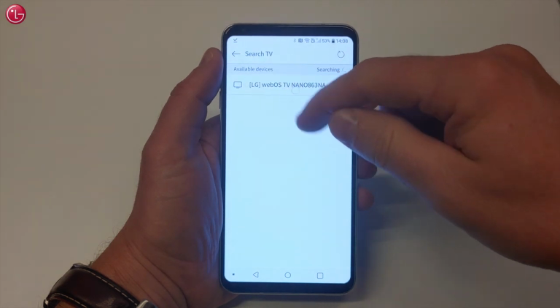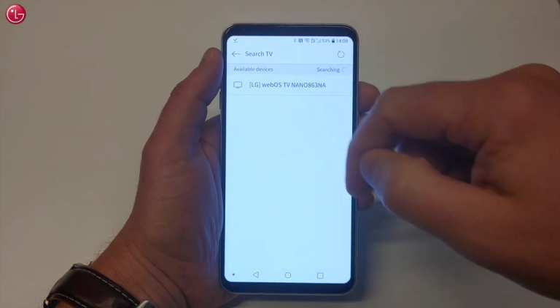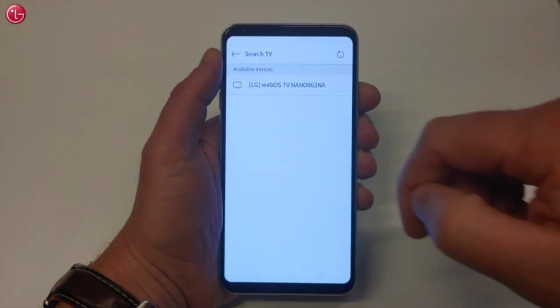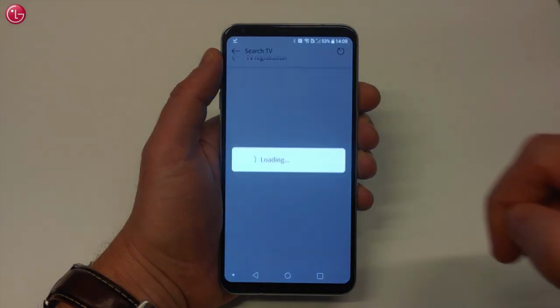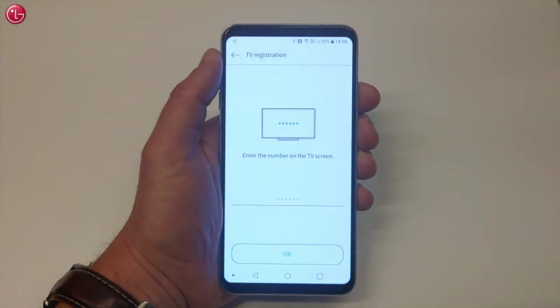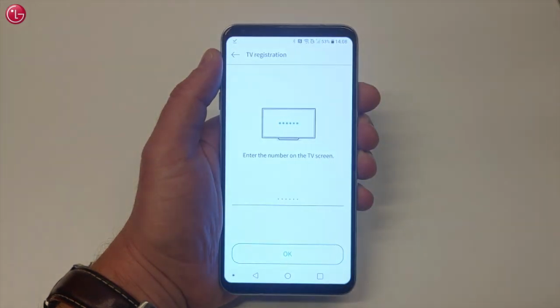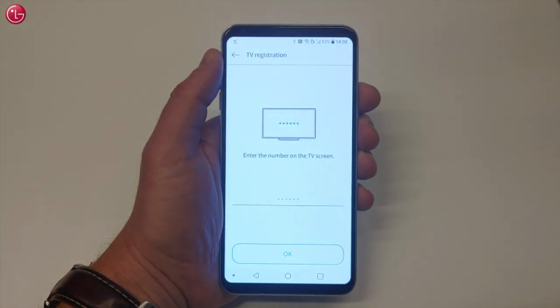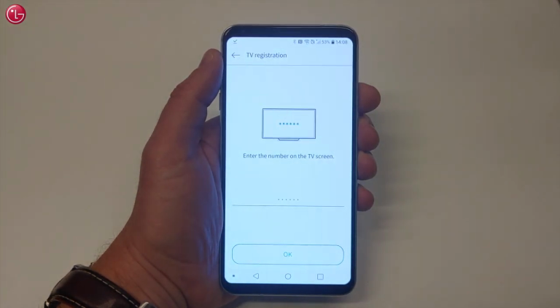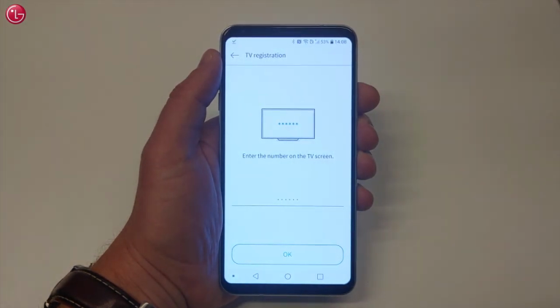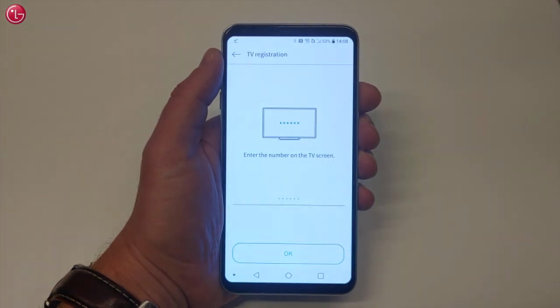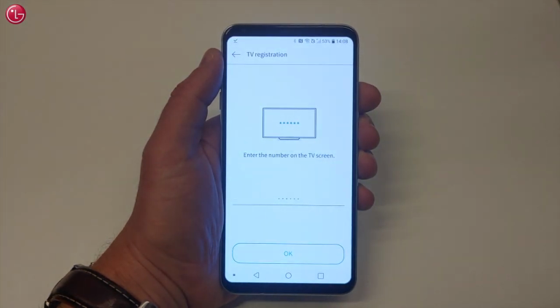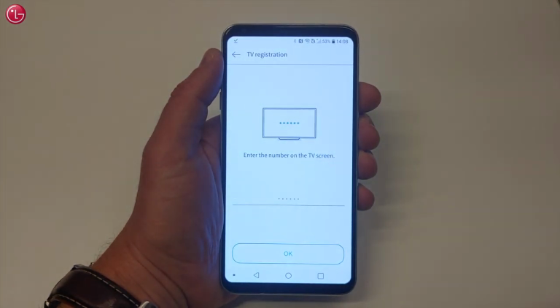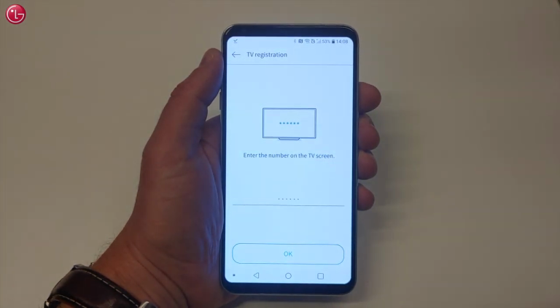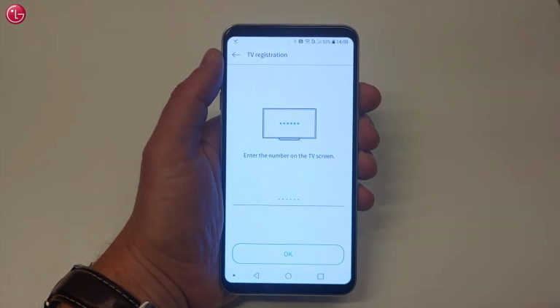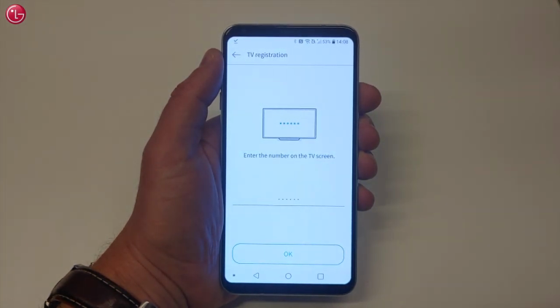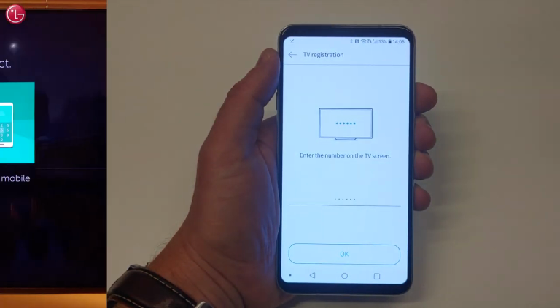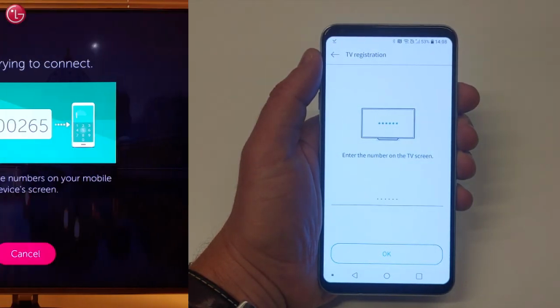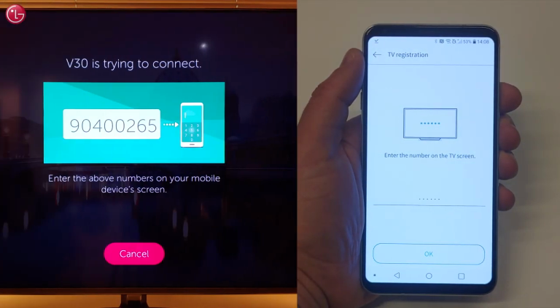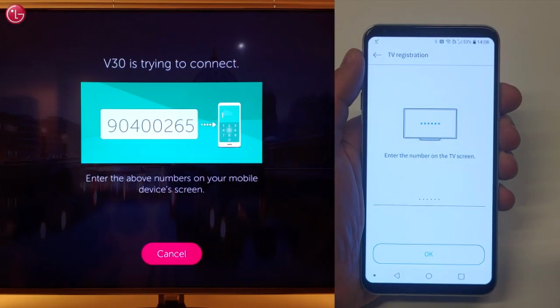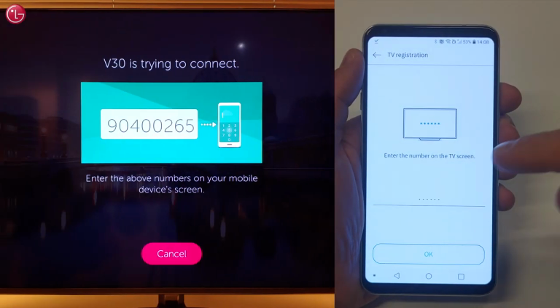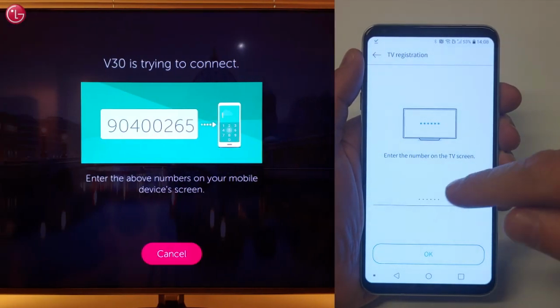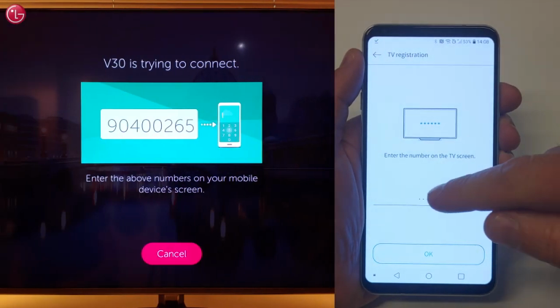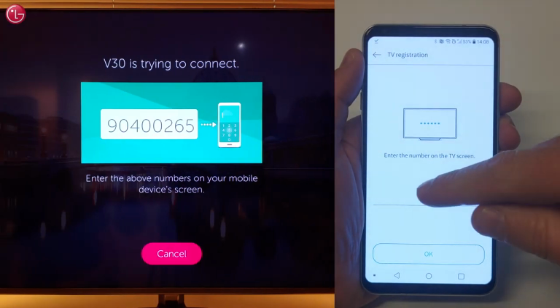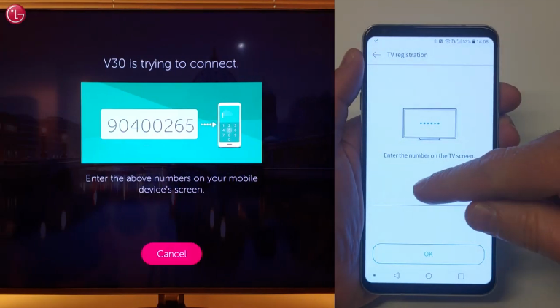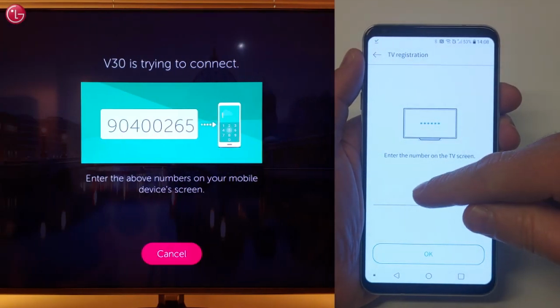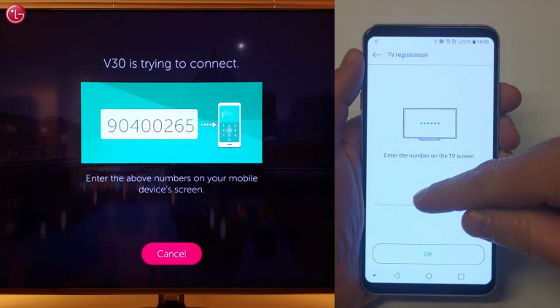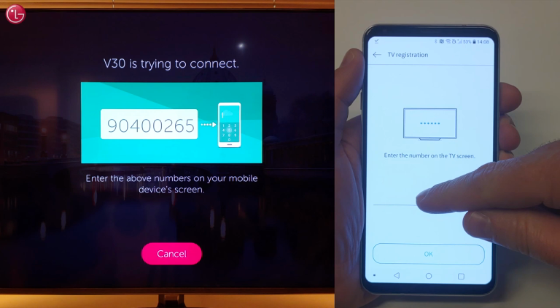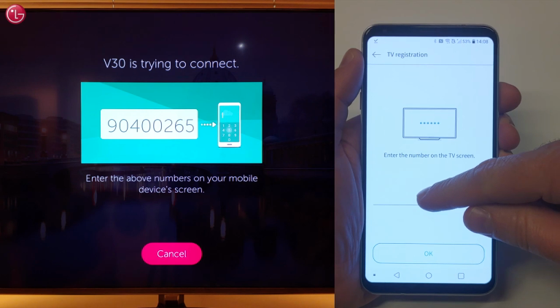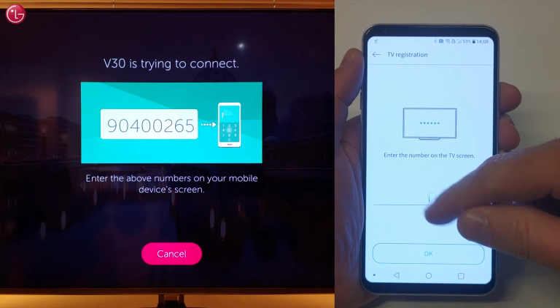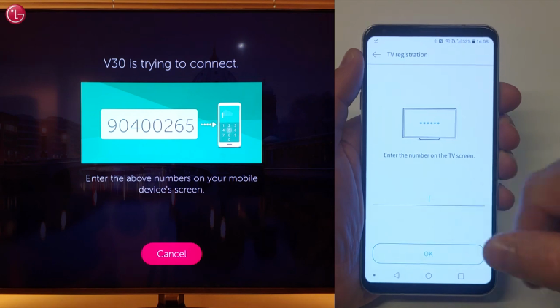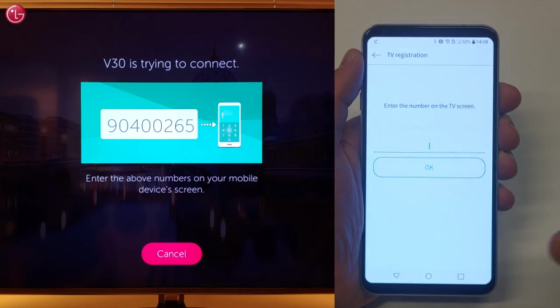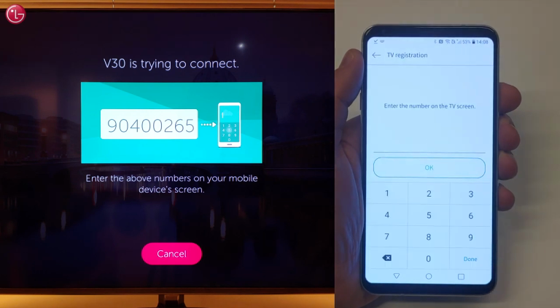Select your TV. Enter the number as displayed on the TV.